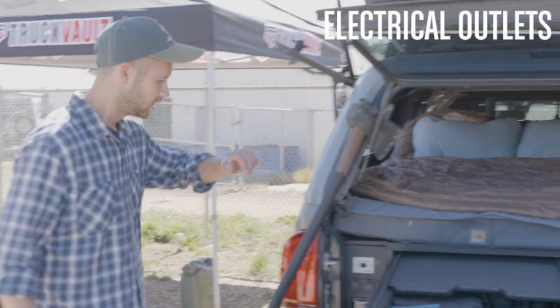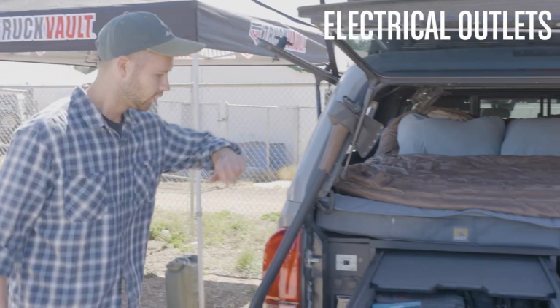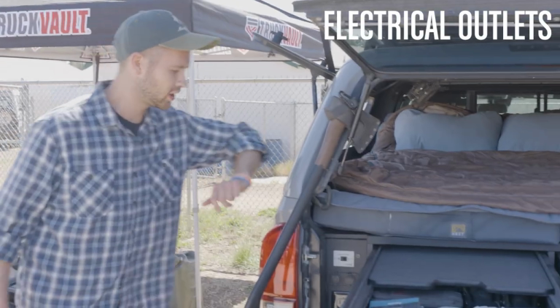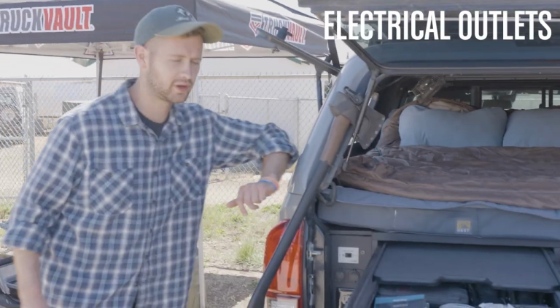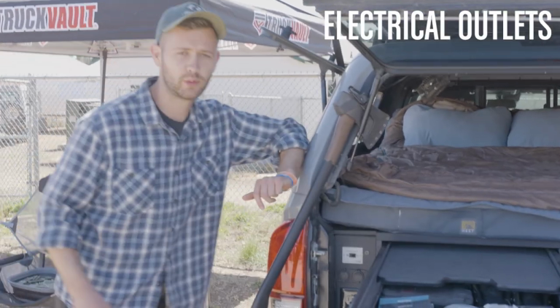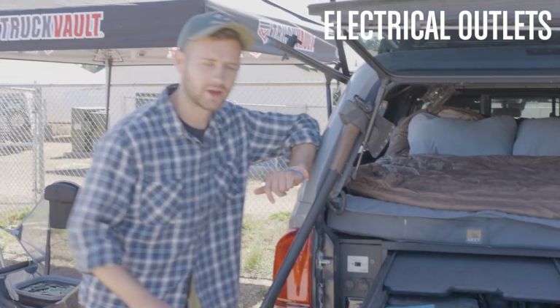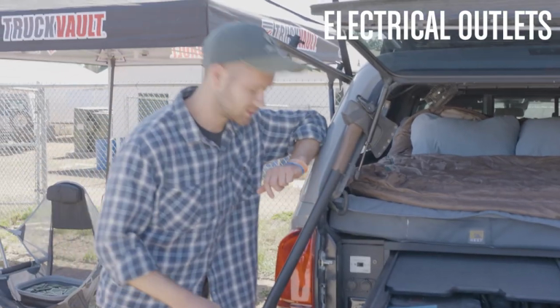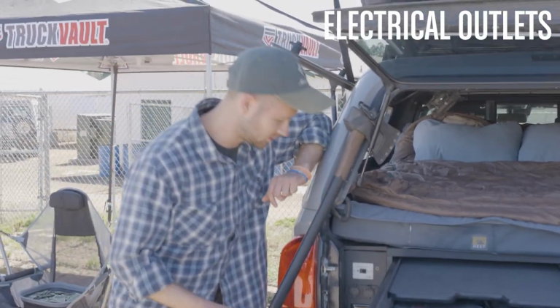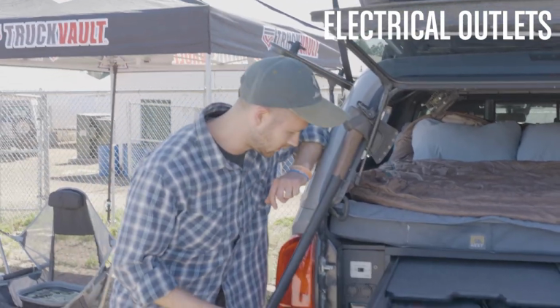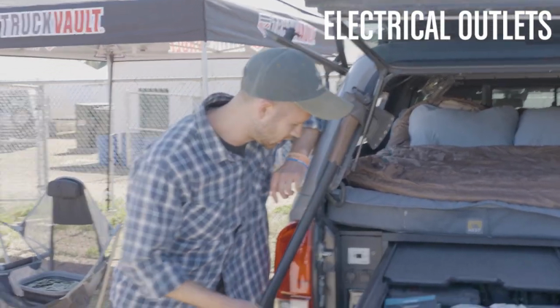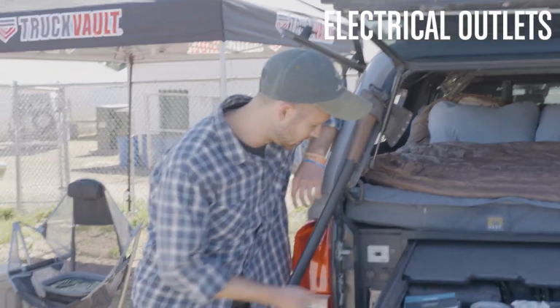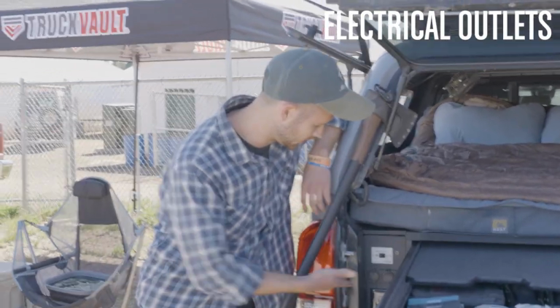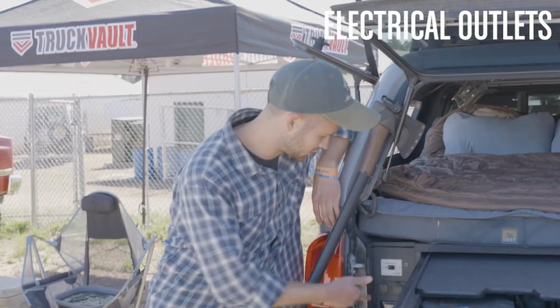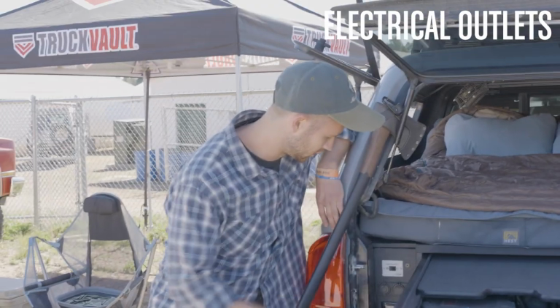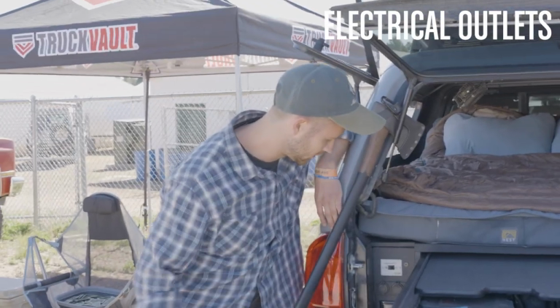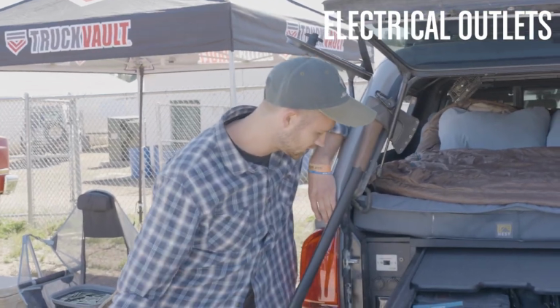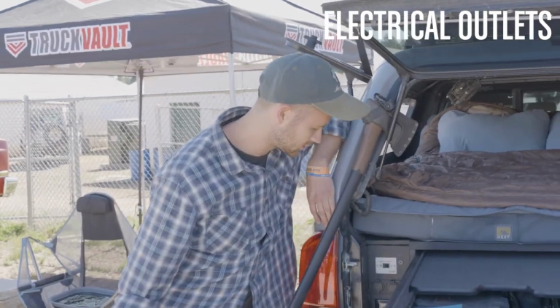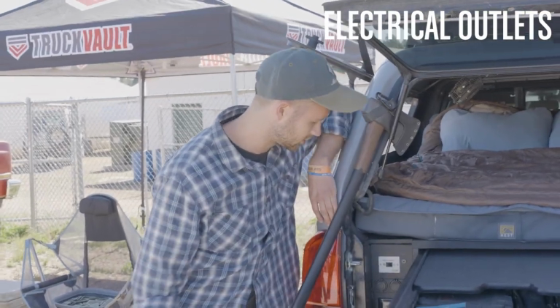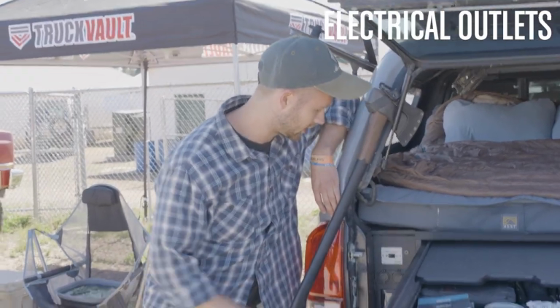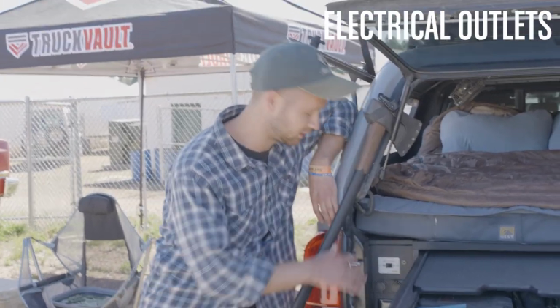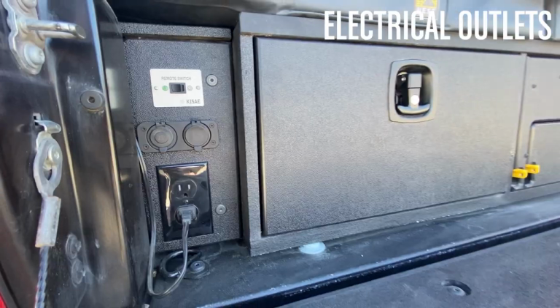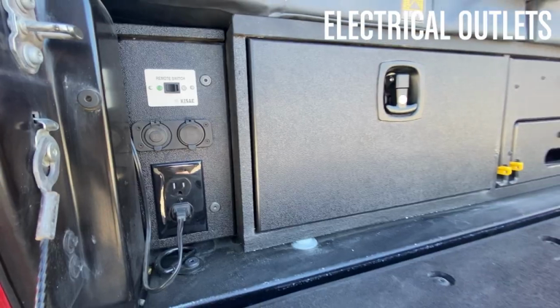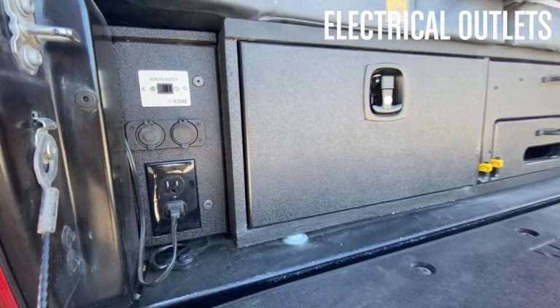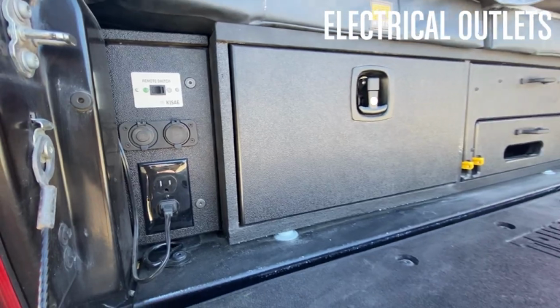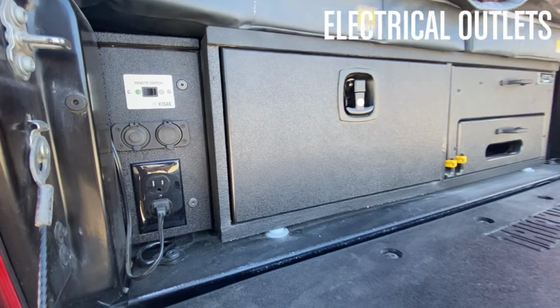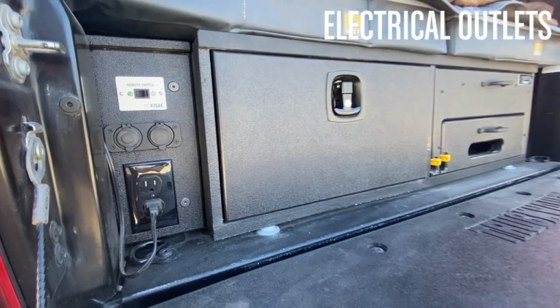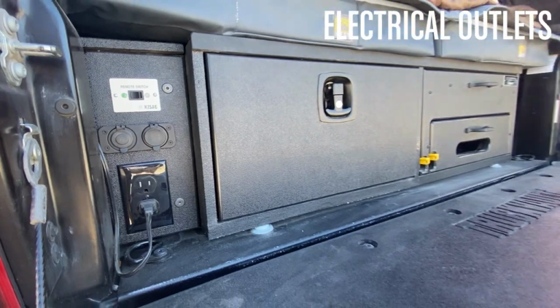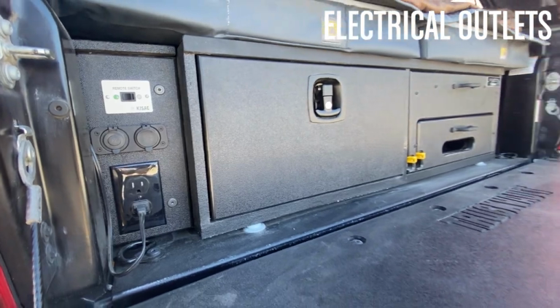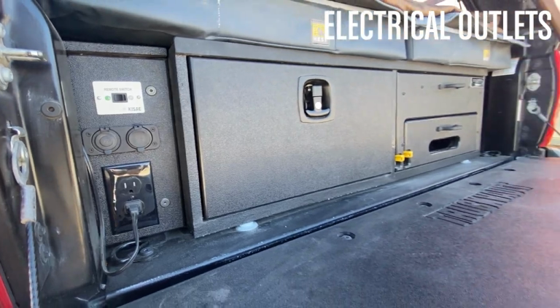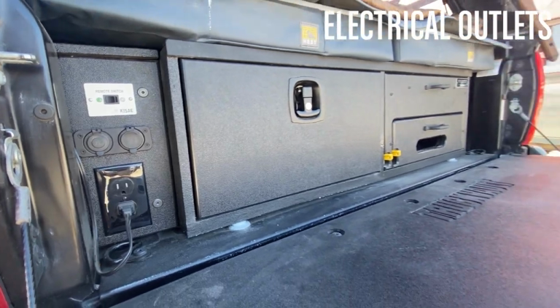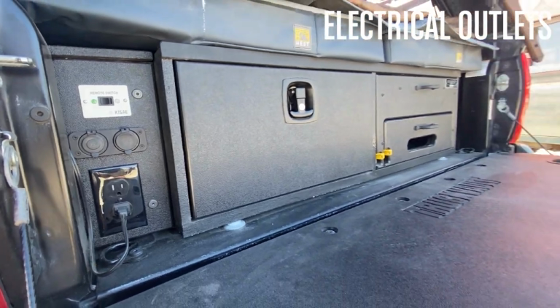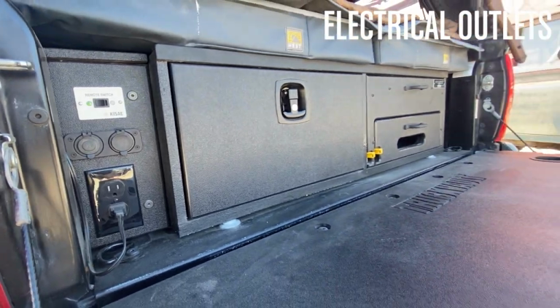Right over here we've got some electrical outlets. We've got an inverter in the back that runs up to the front of the vehicle.